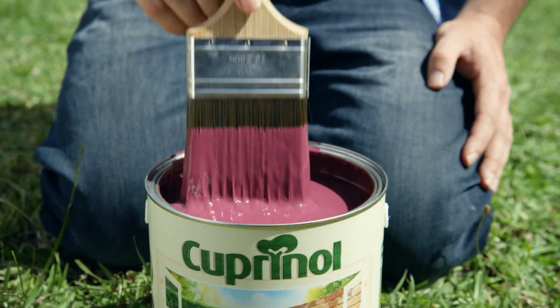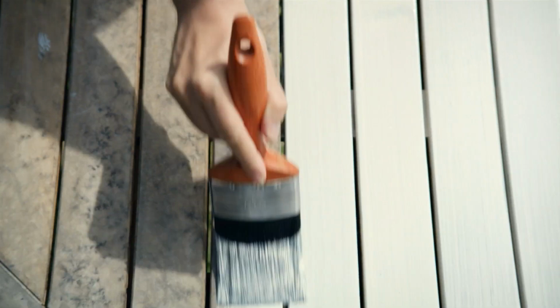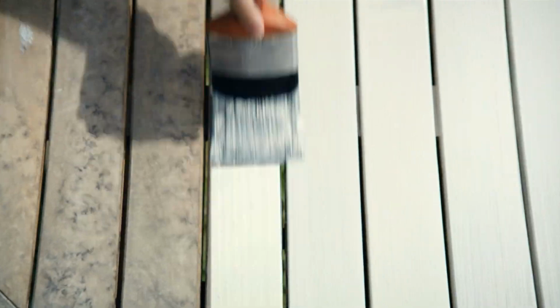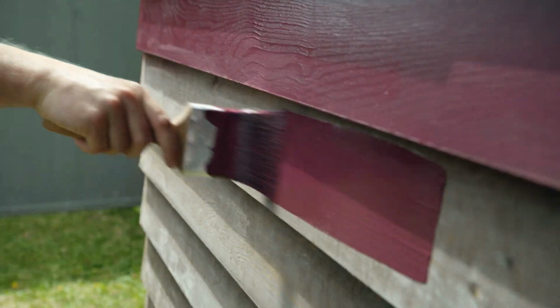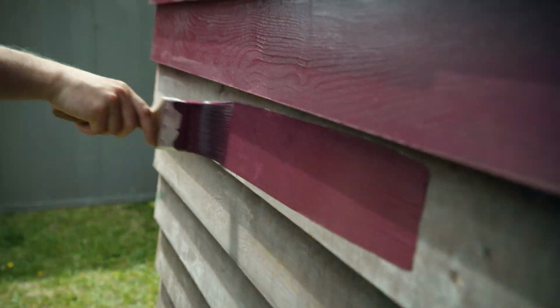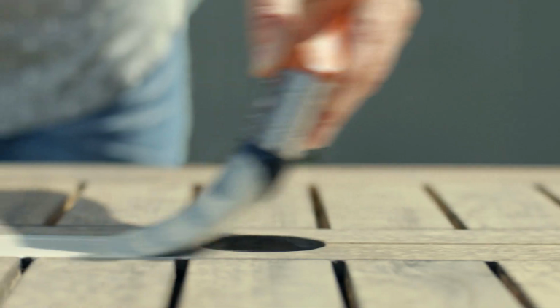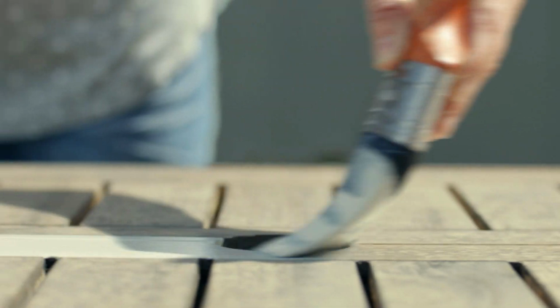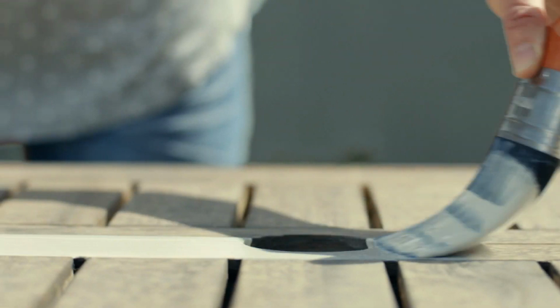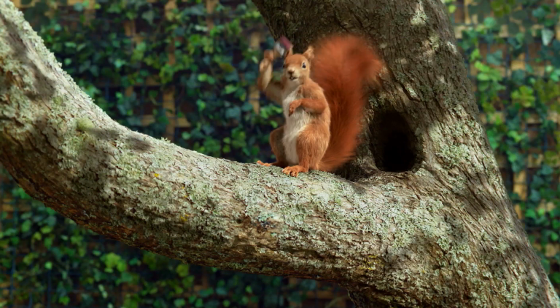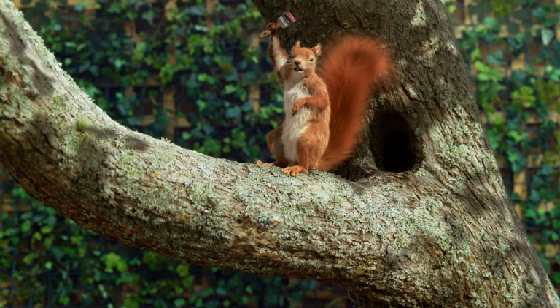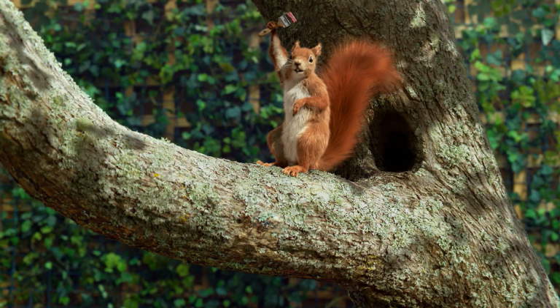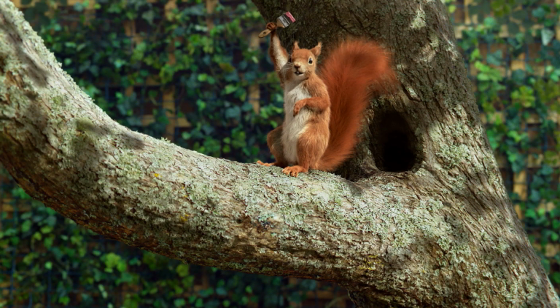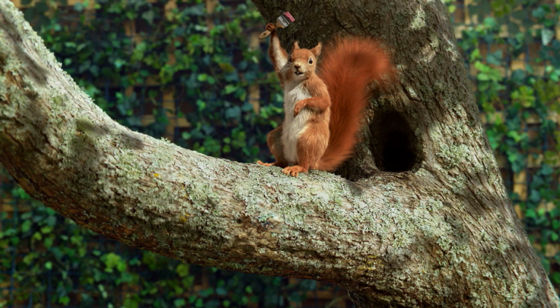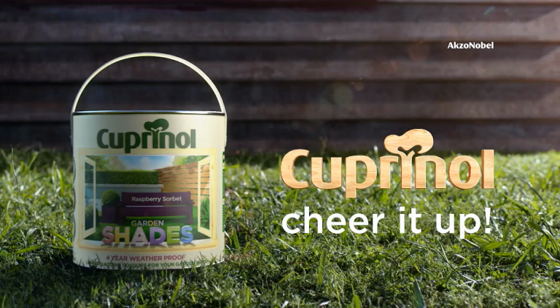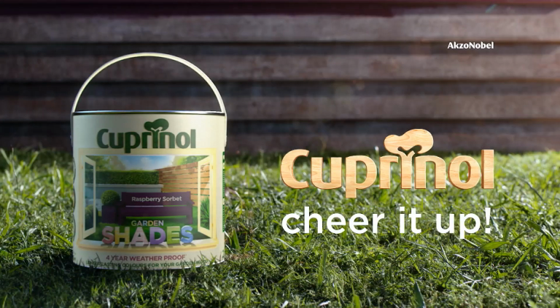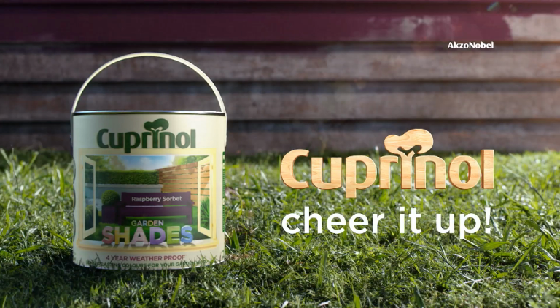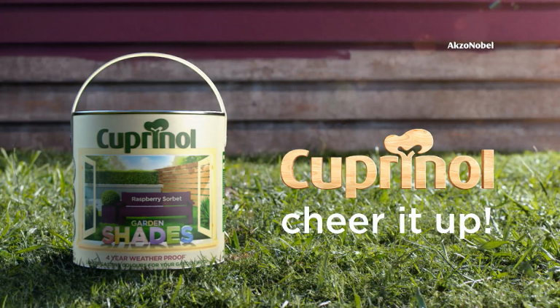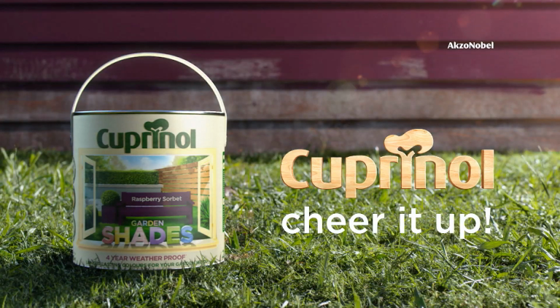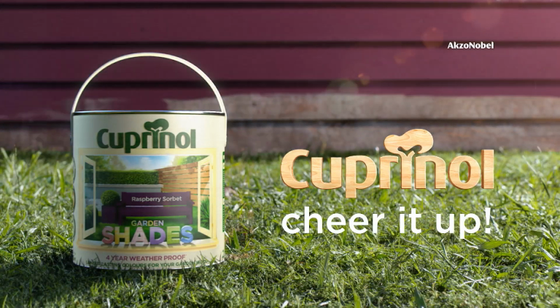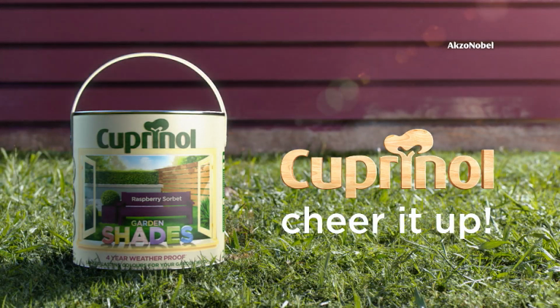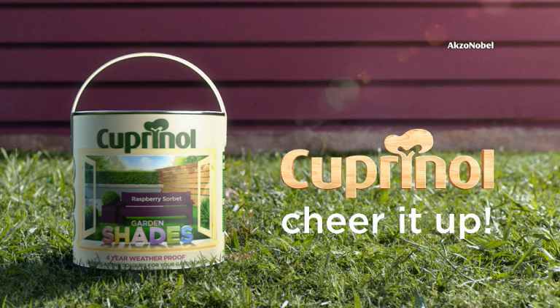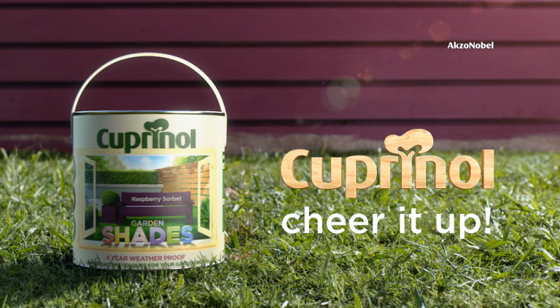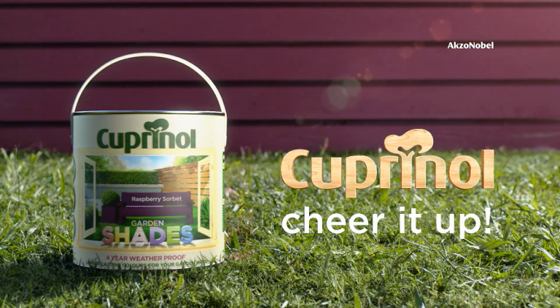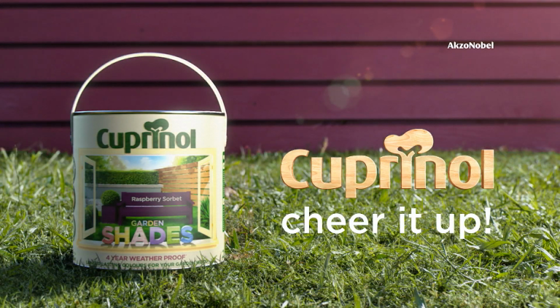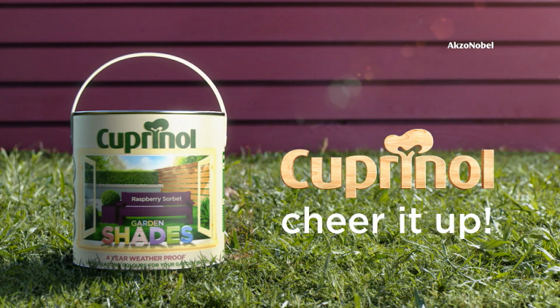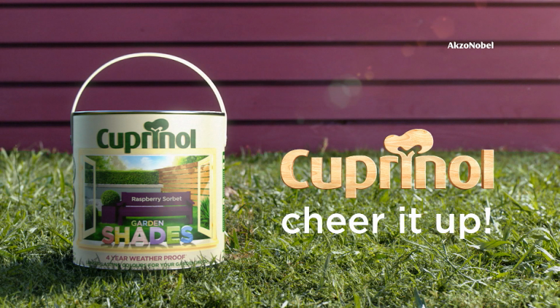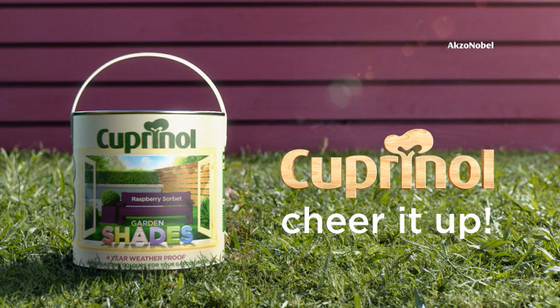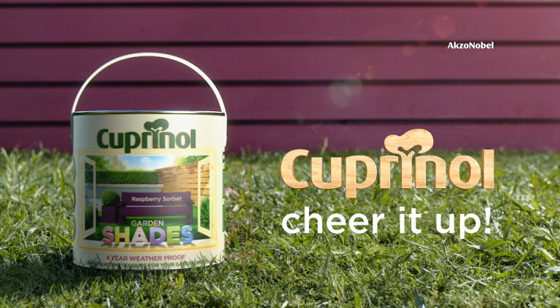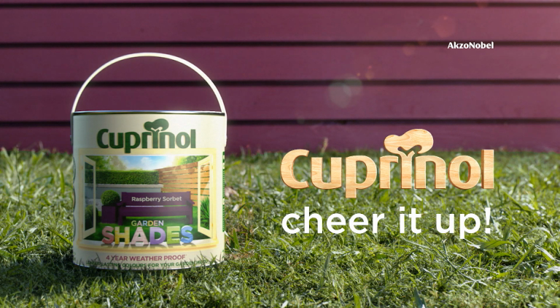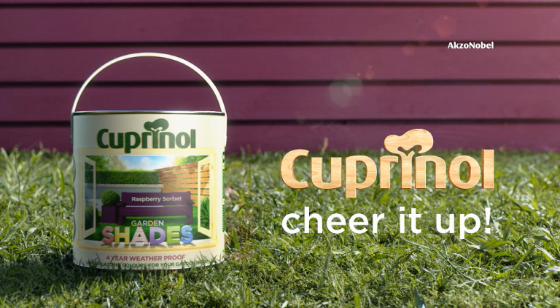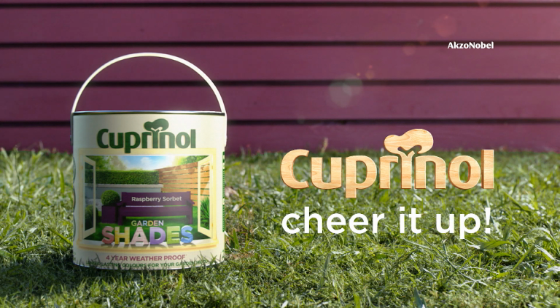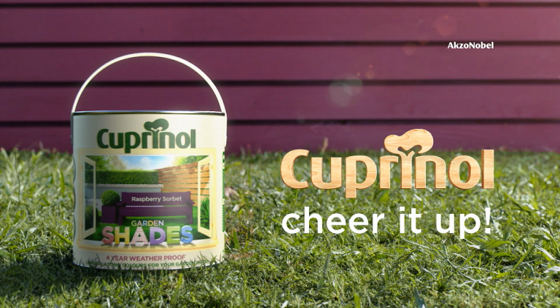Brighten and protect your garden. Coopernal, proud sponsors of Super Garden. Cheer it up!